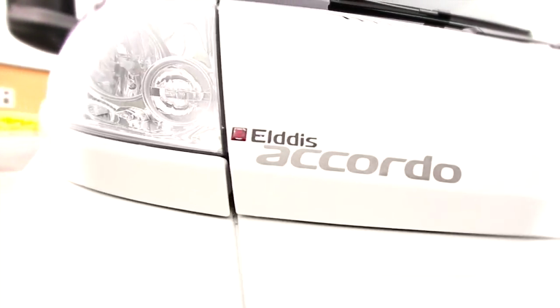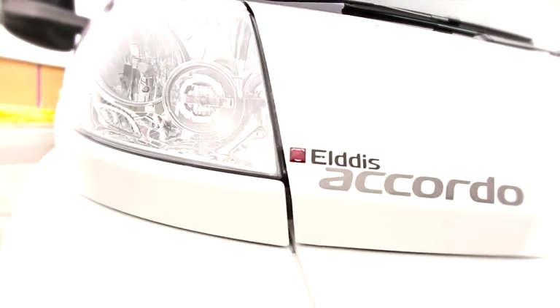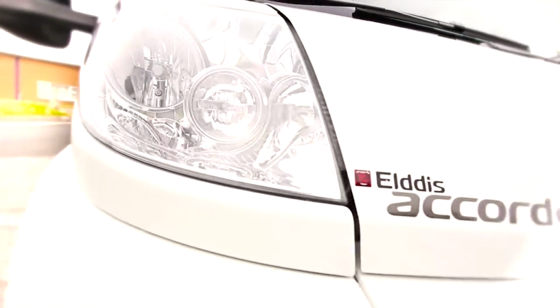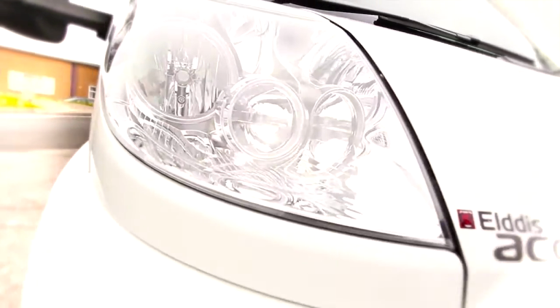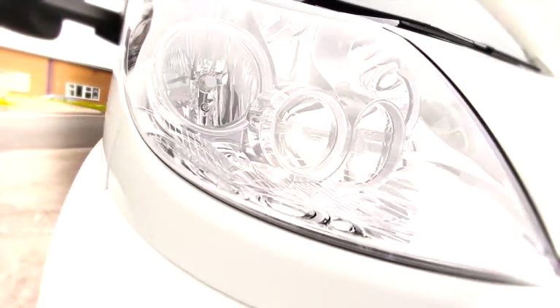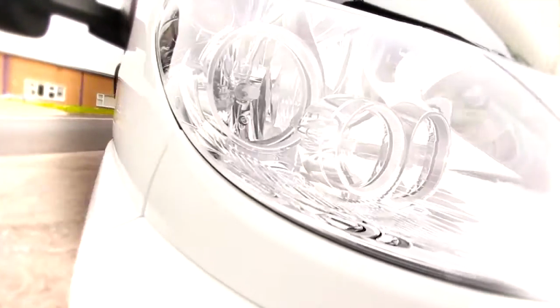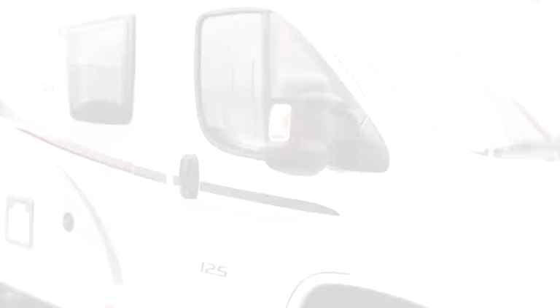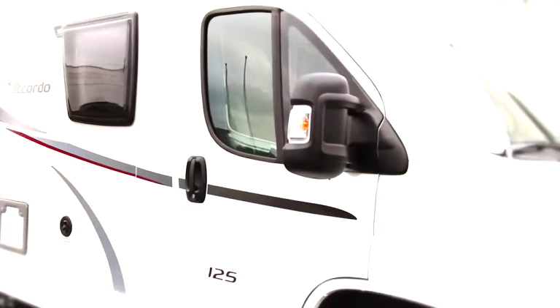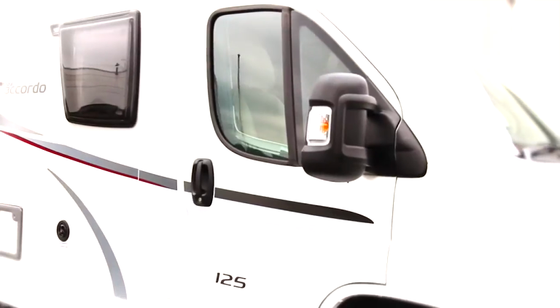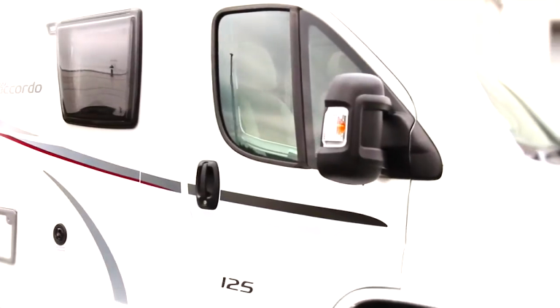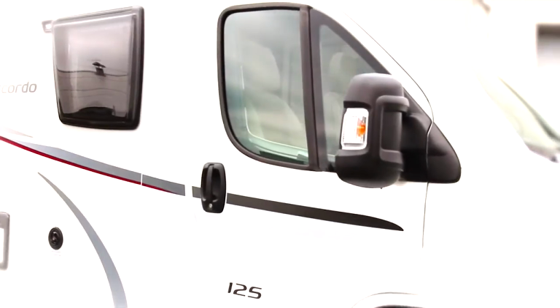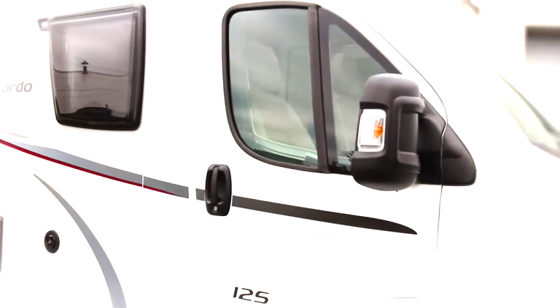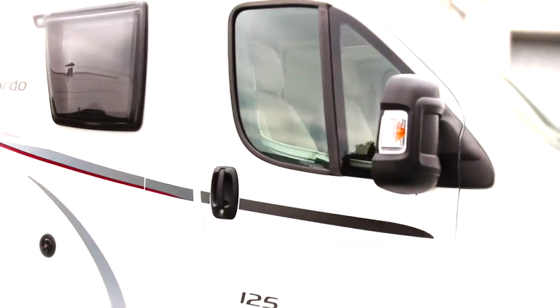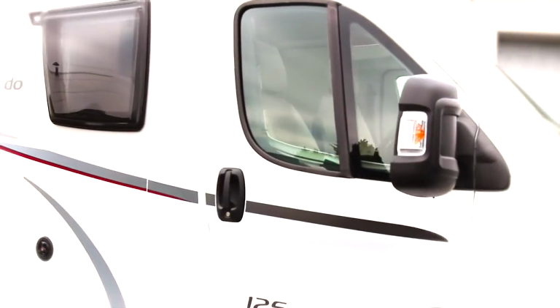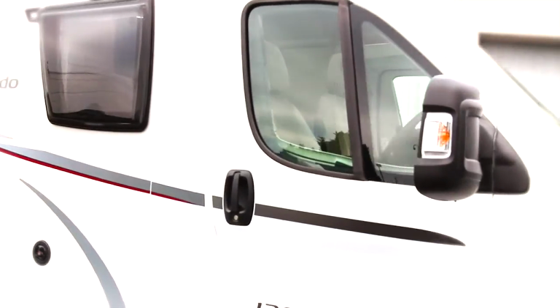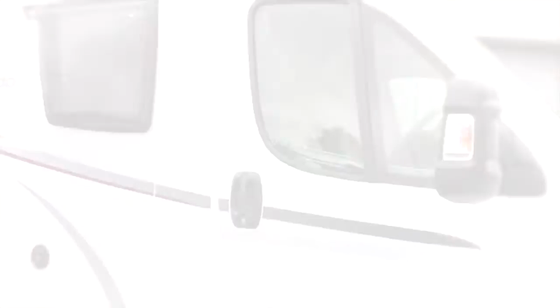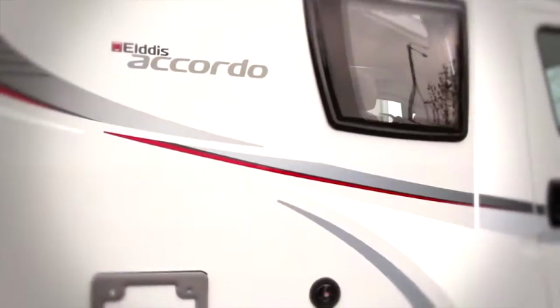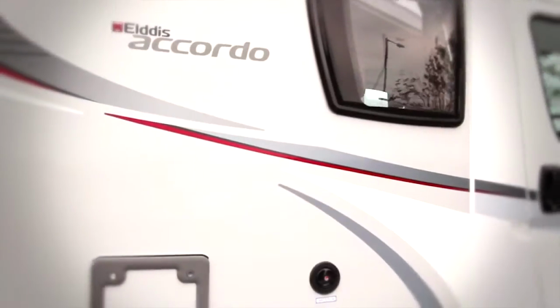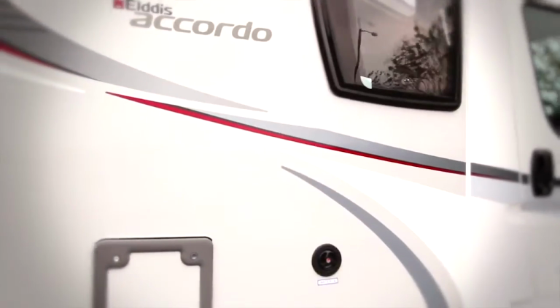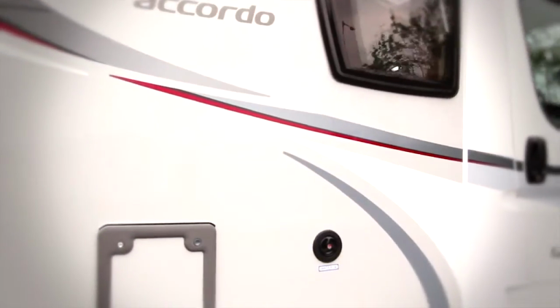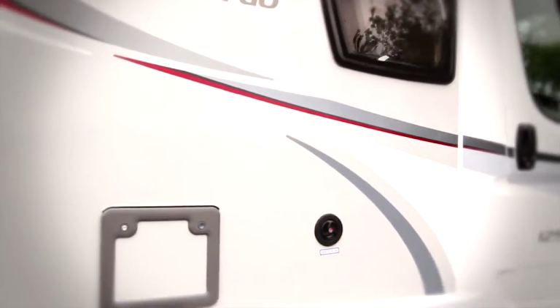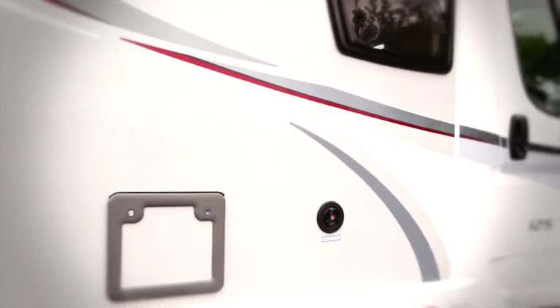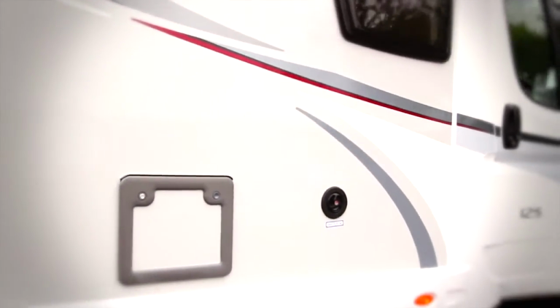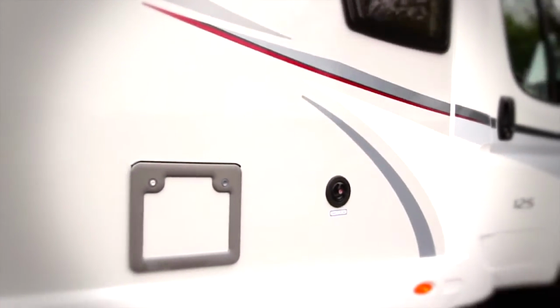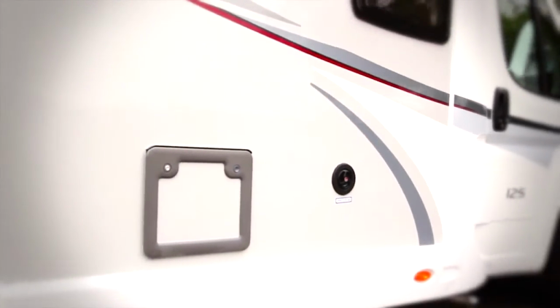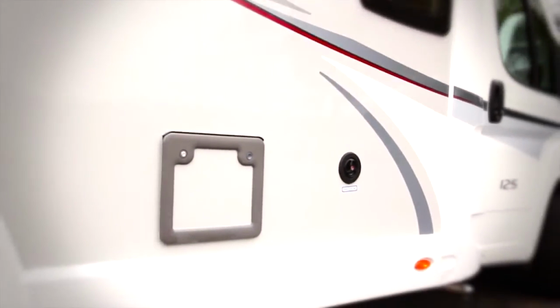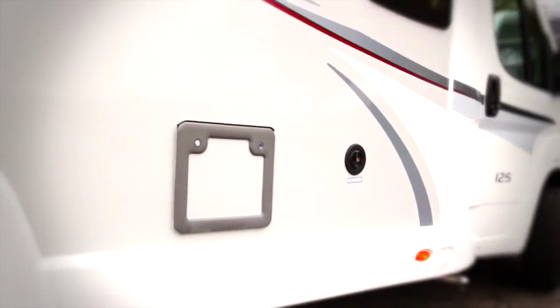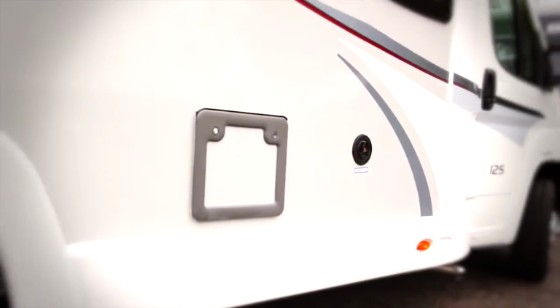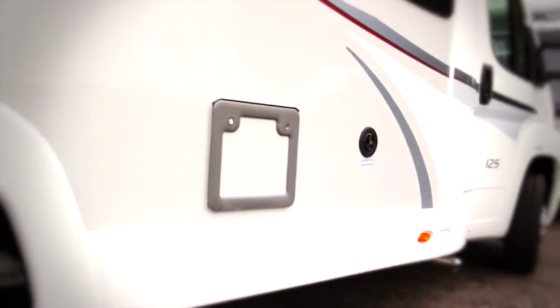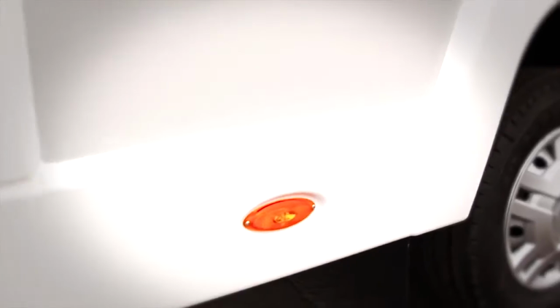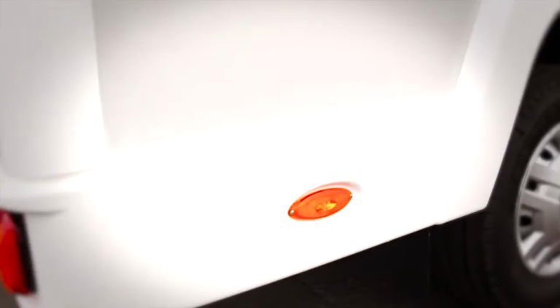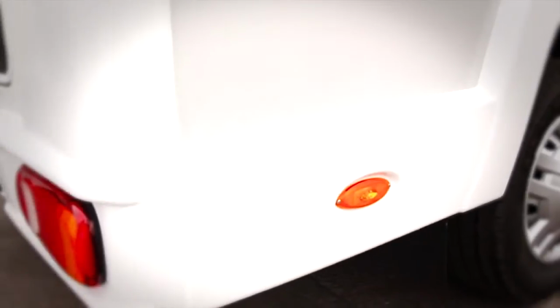From the makers of Britain's best-selling motorhome, the all-new Eldes Accordo is the latest addition to this award-winning collection.